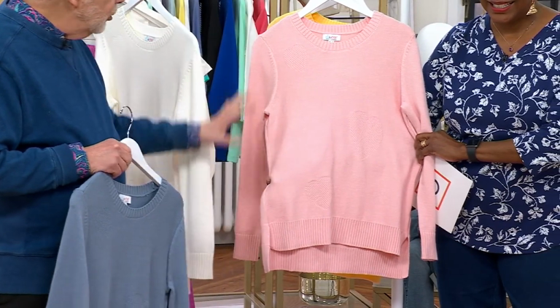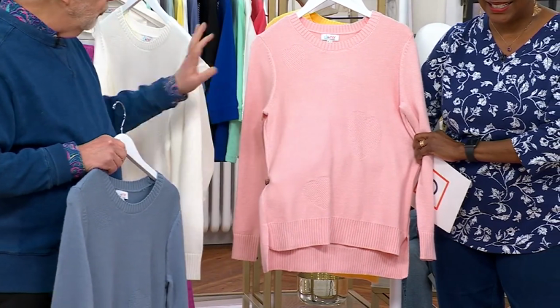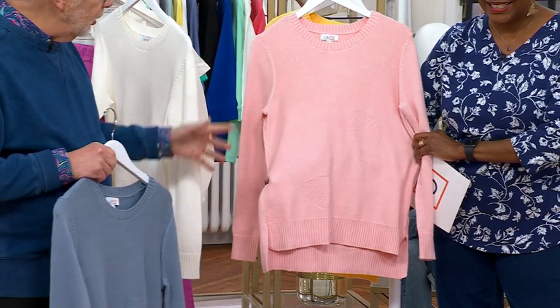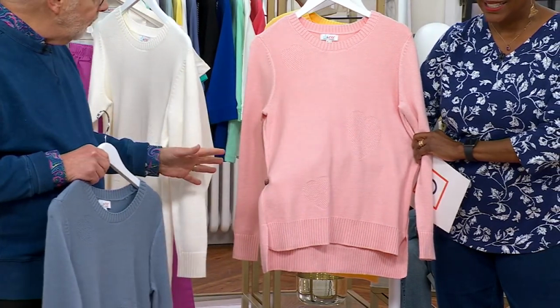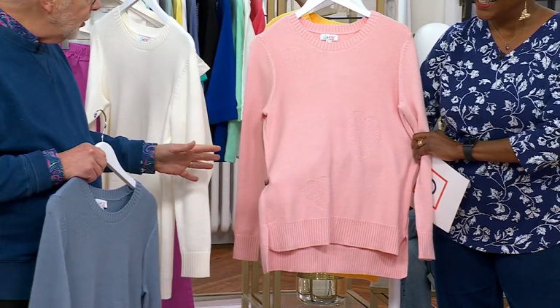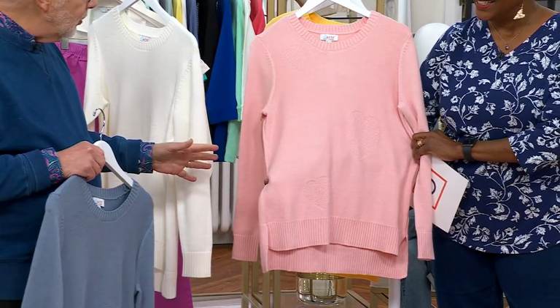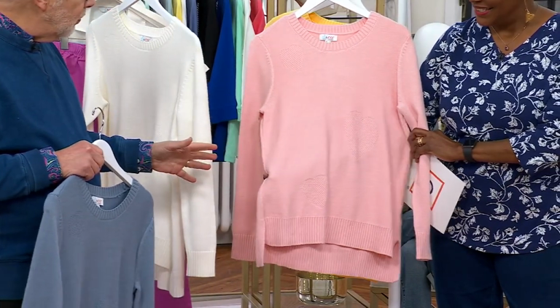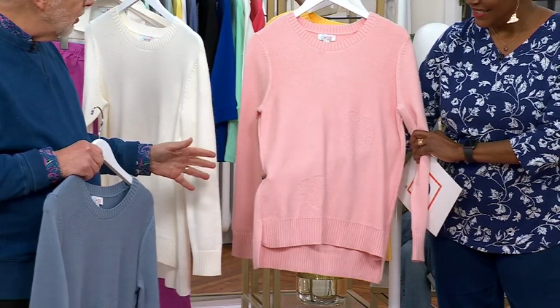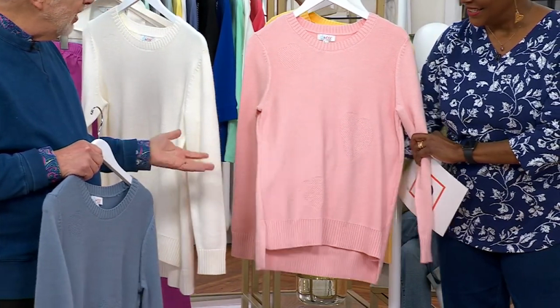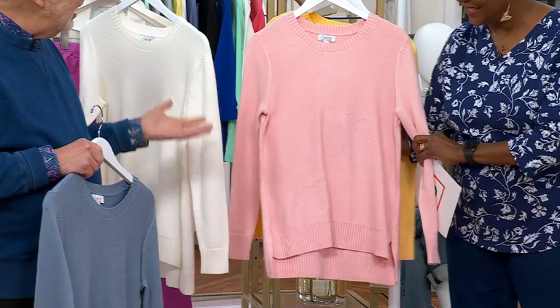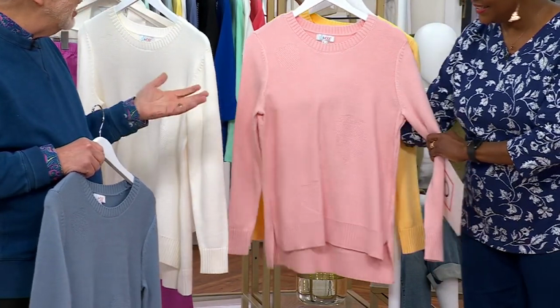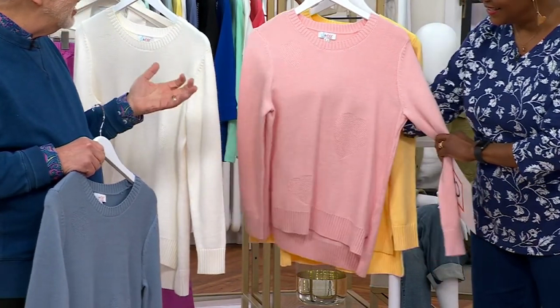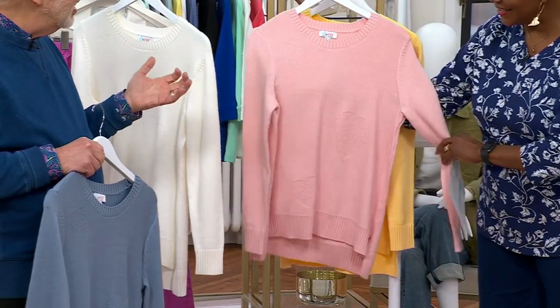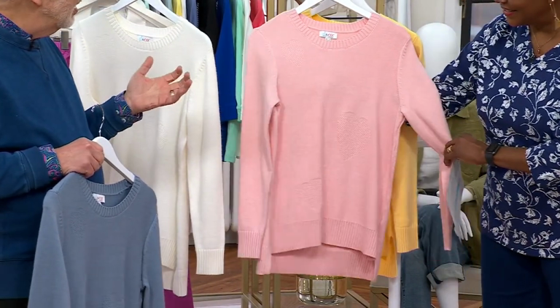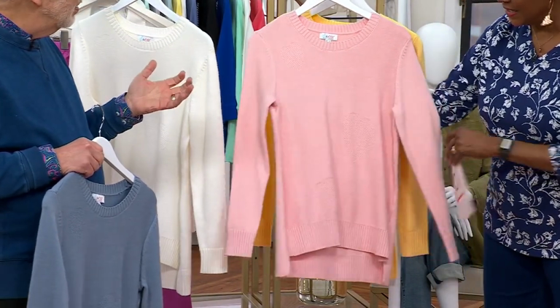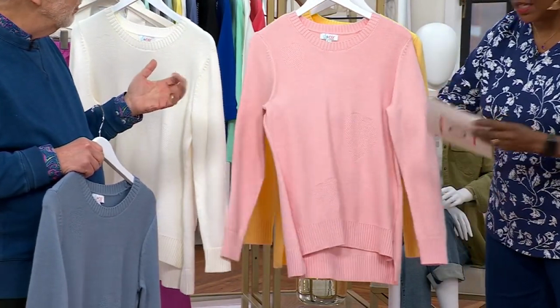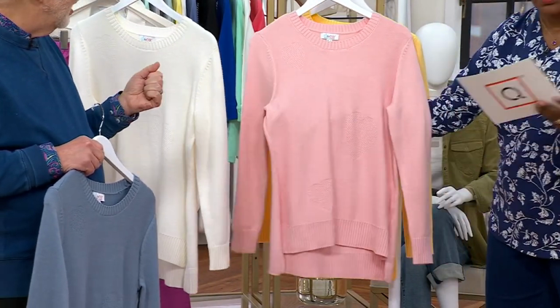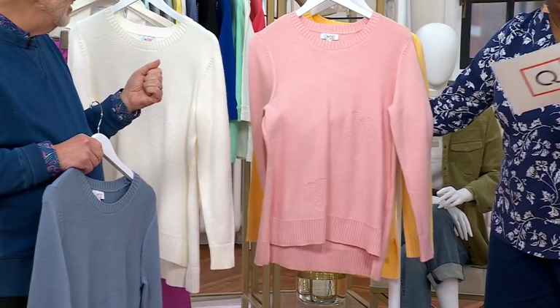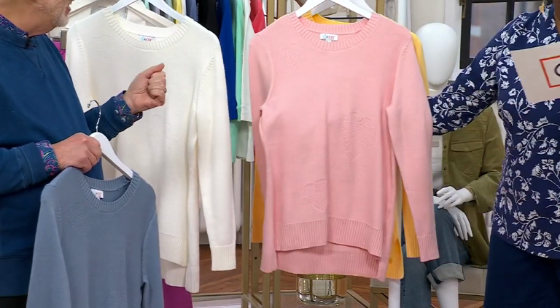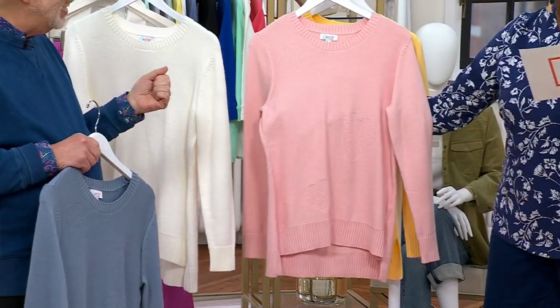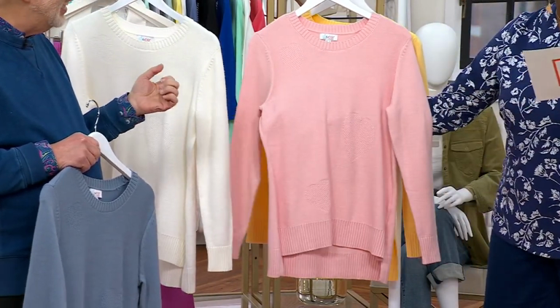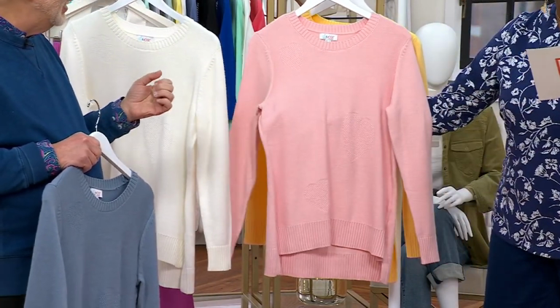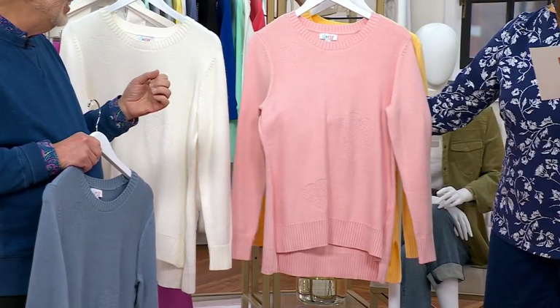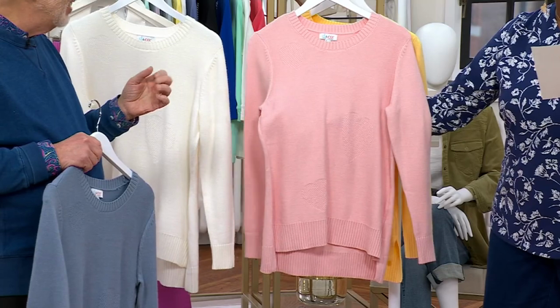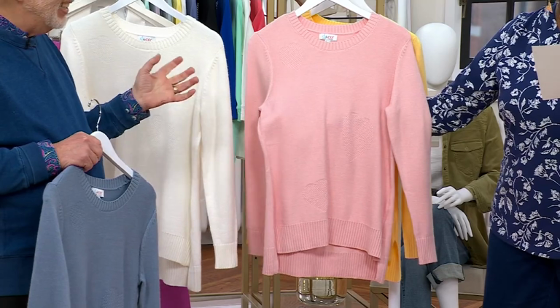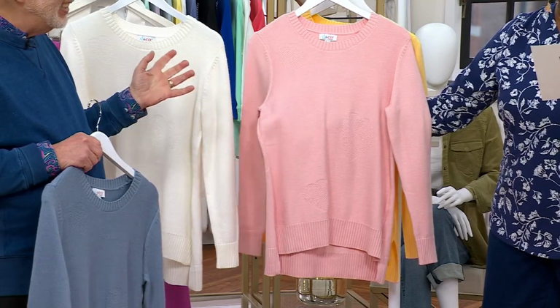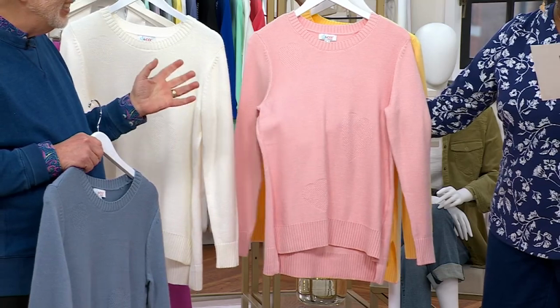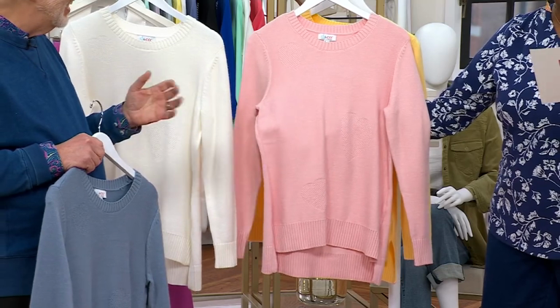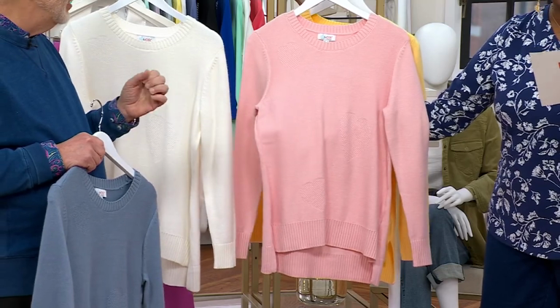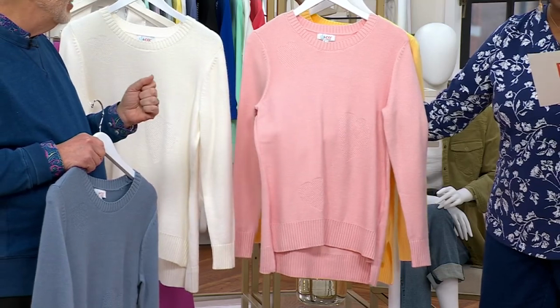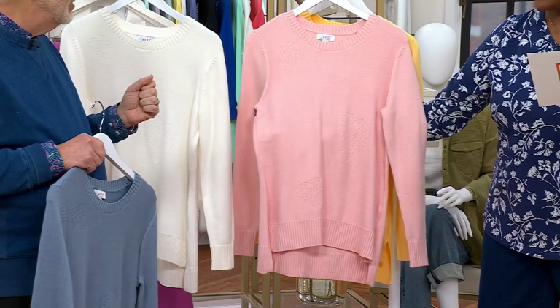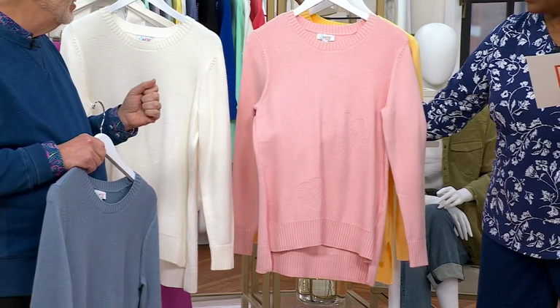Fully fashioned sweater. The fabric content is viscose, poly, and nylon.